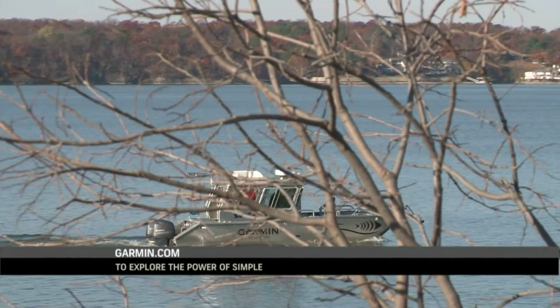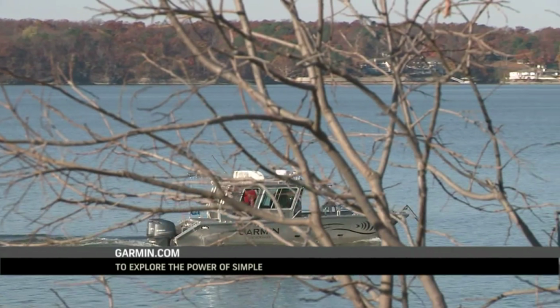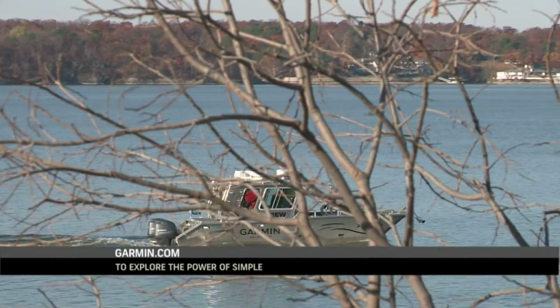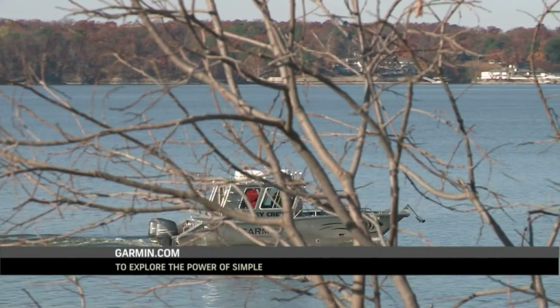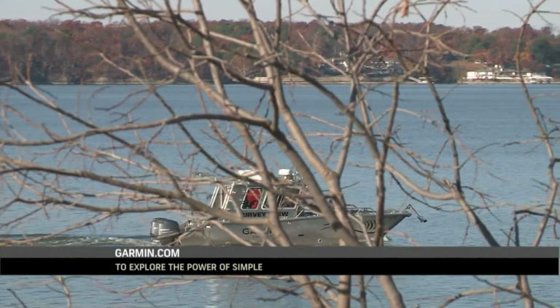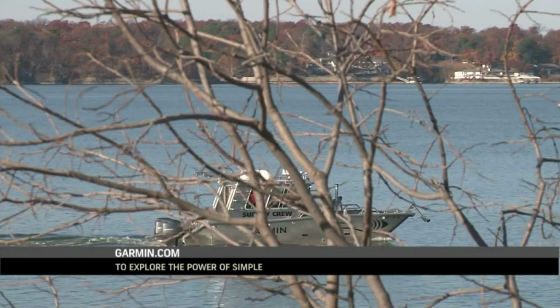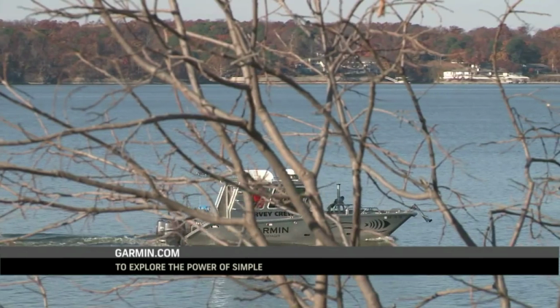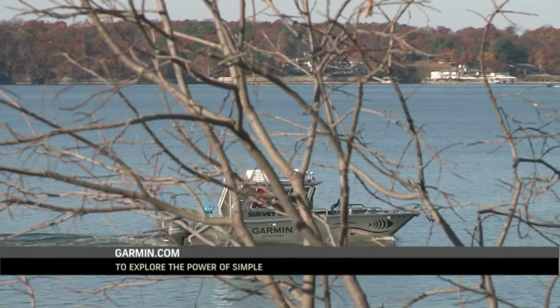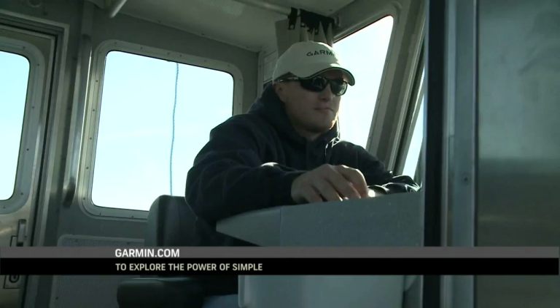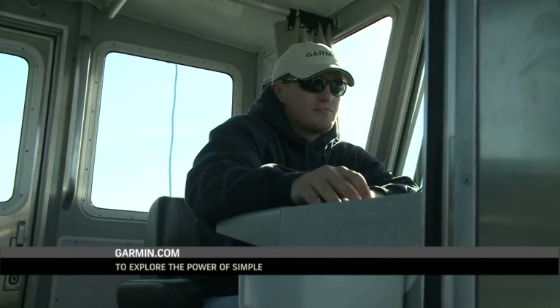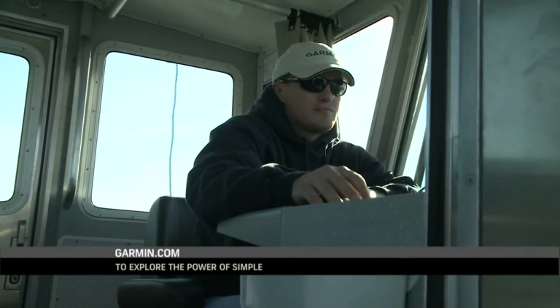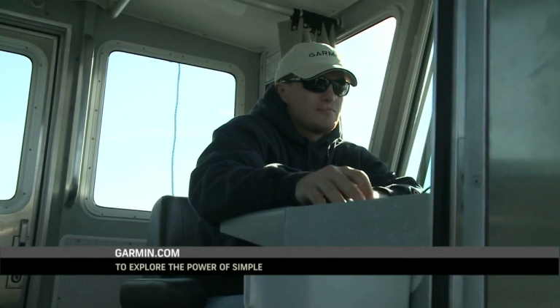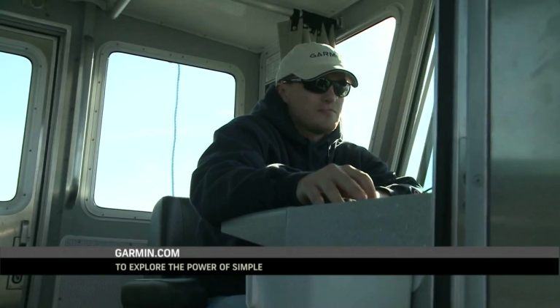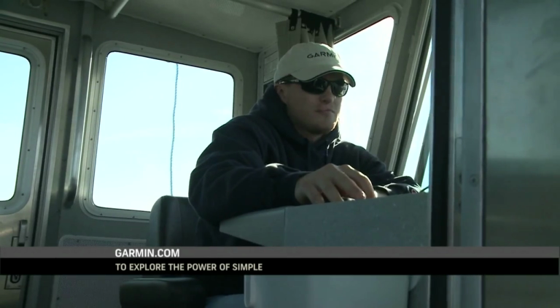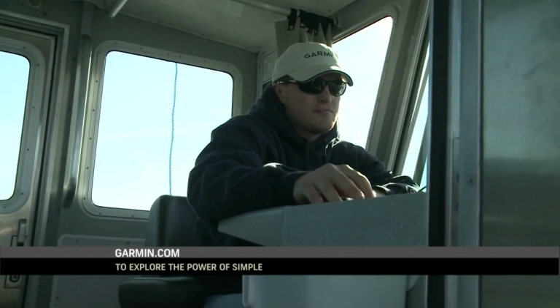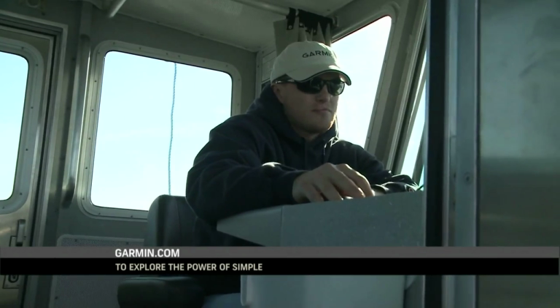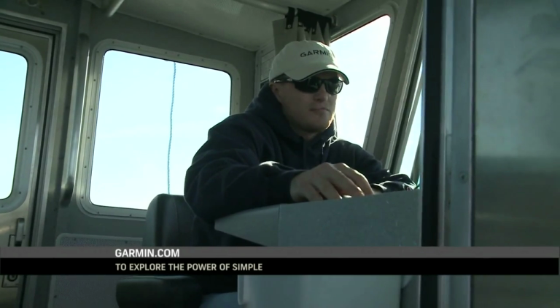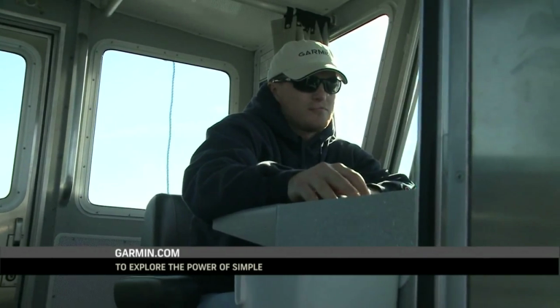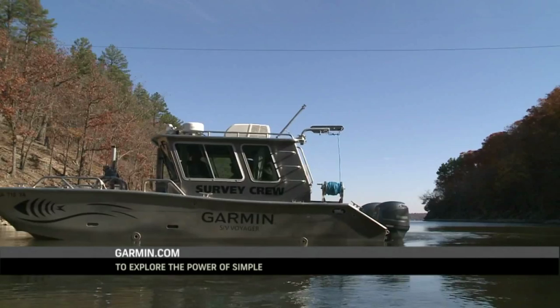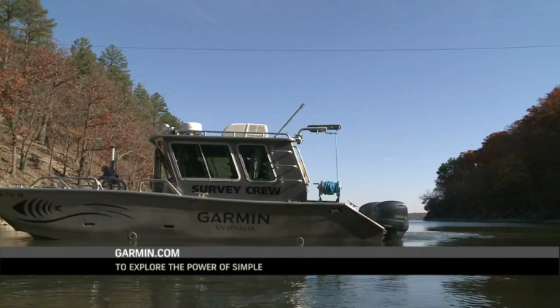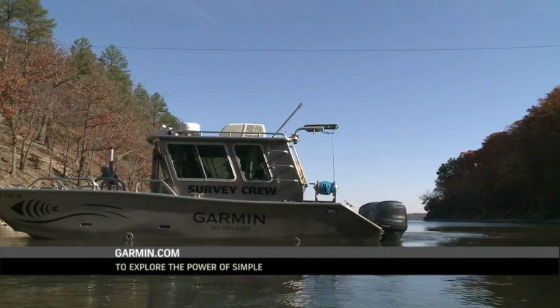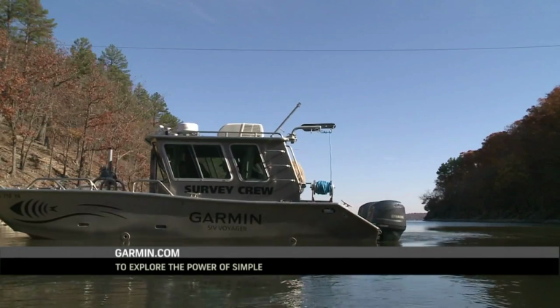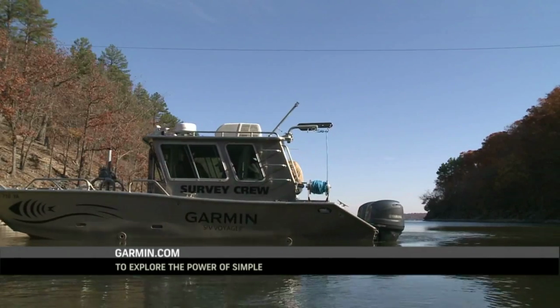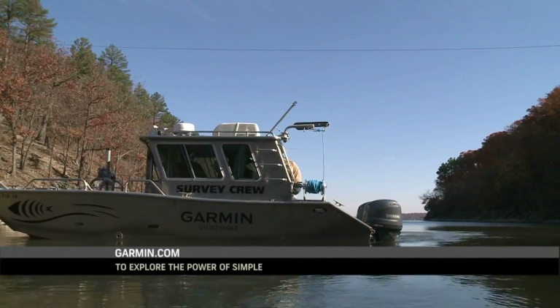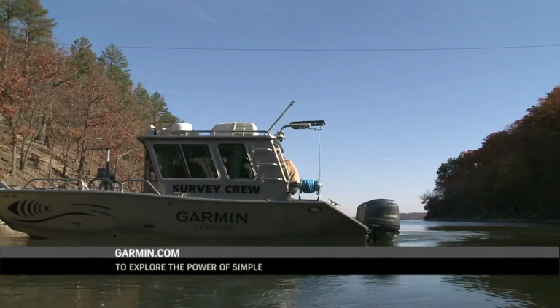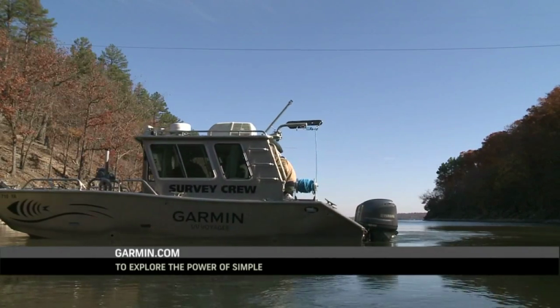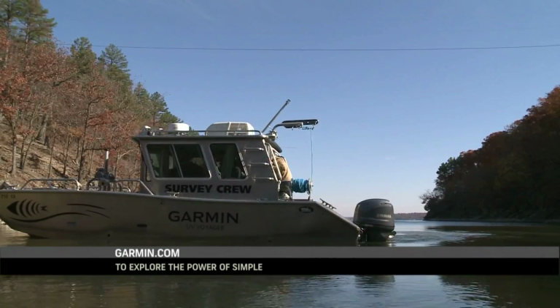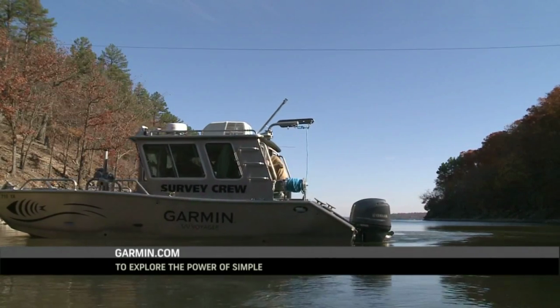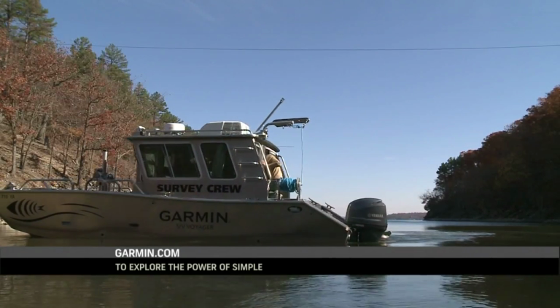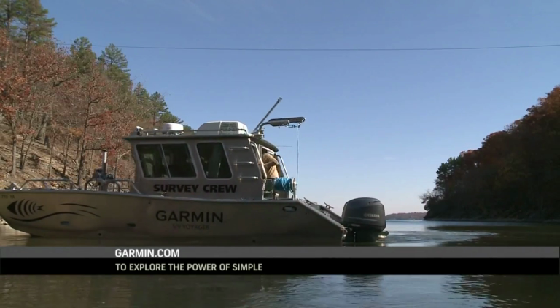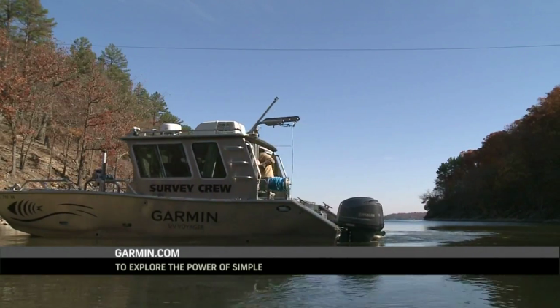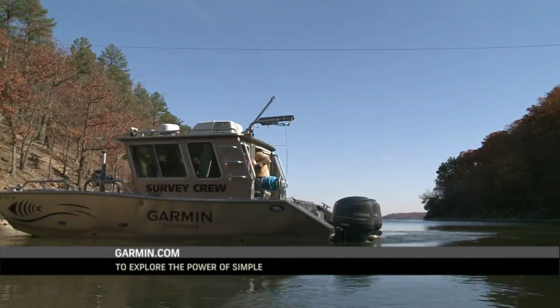But until then, find out more about the complete line of Garmin products. Visit Garmin.com.